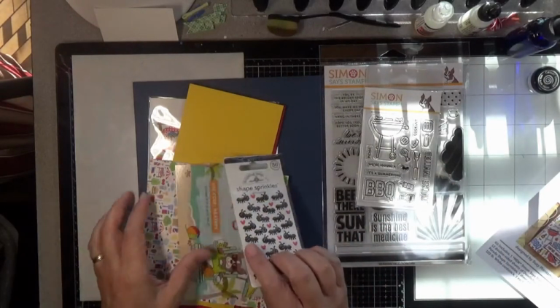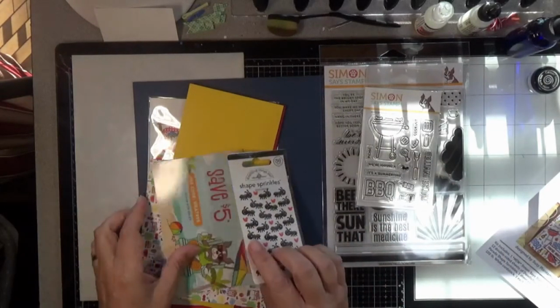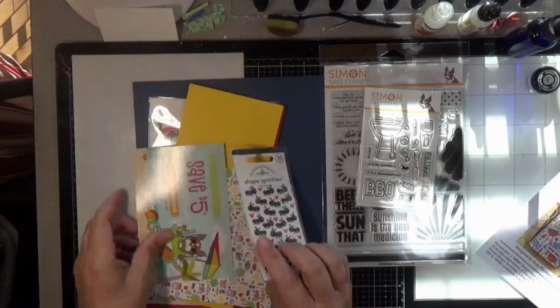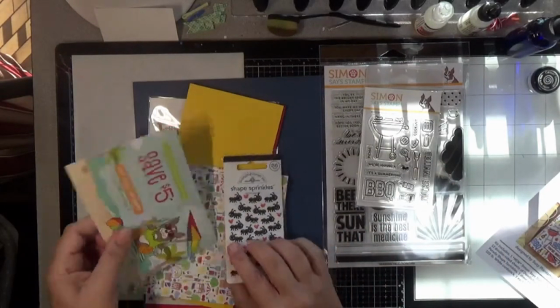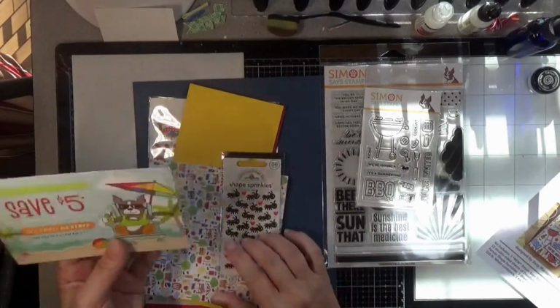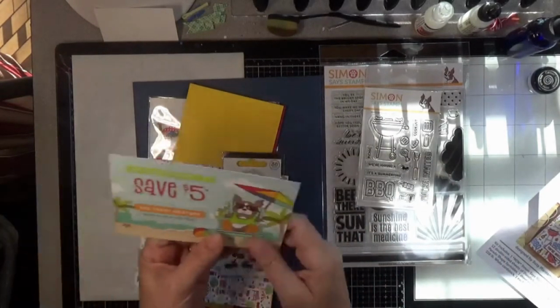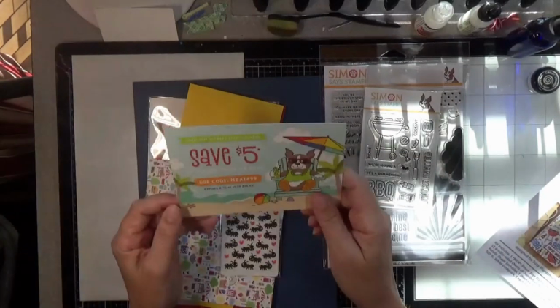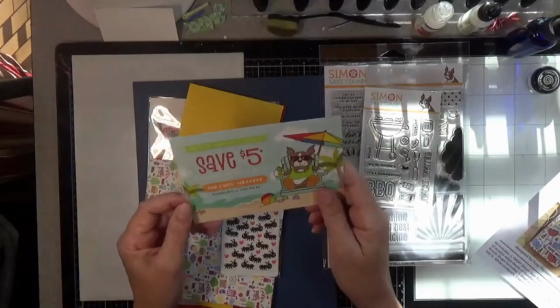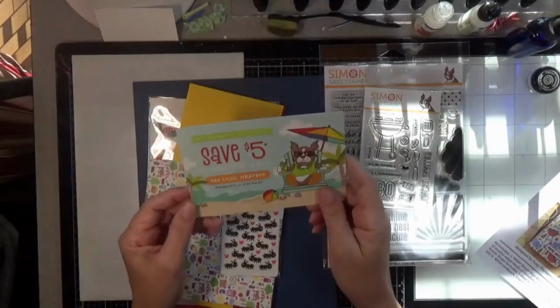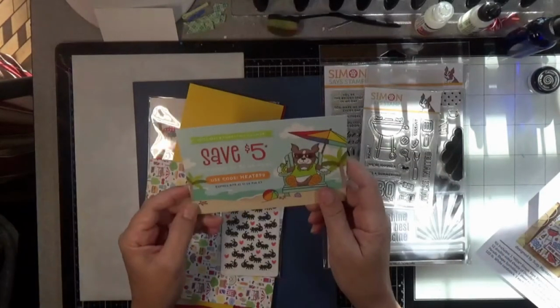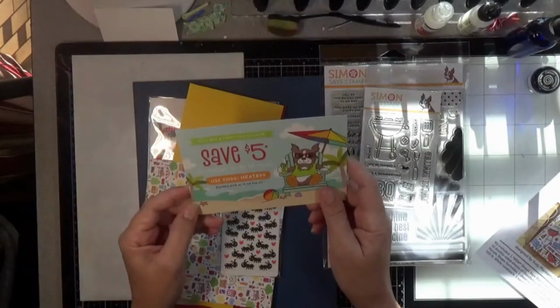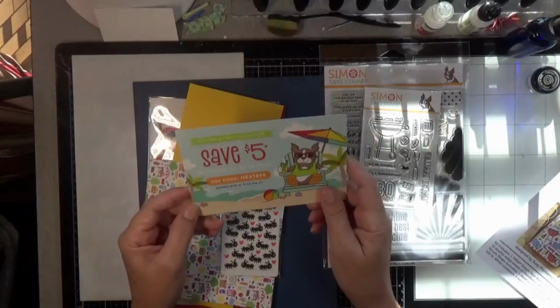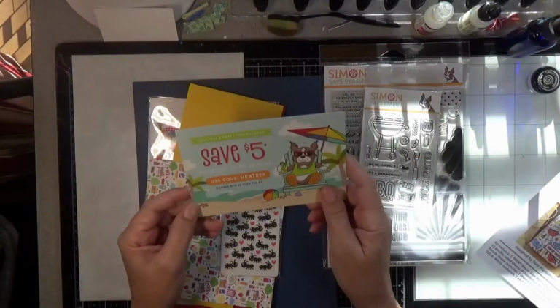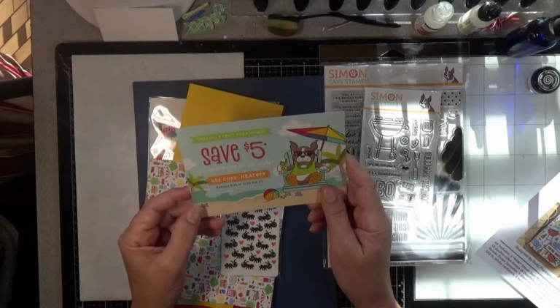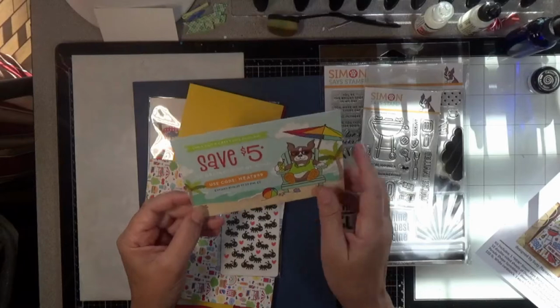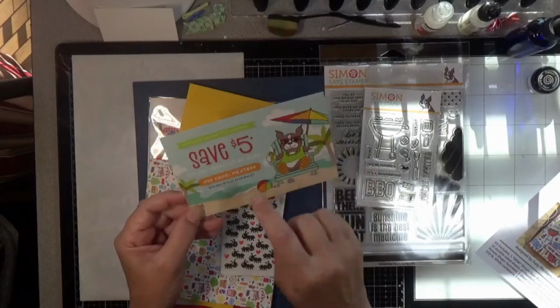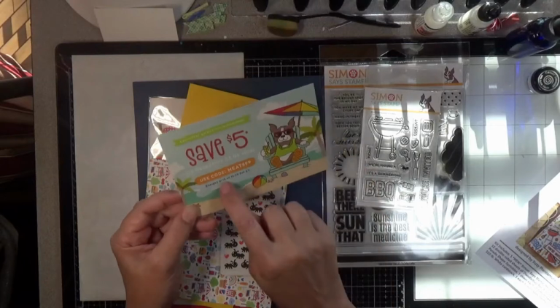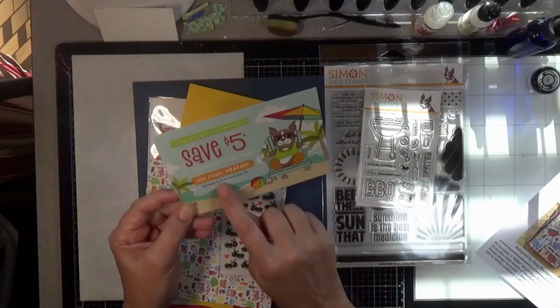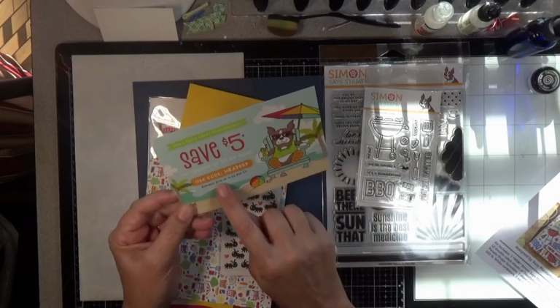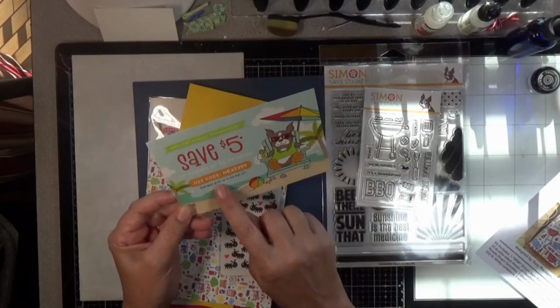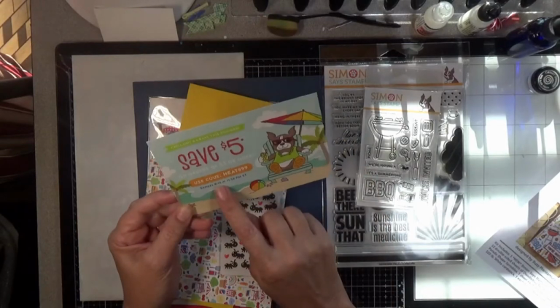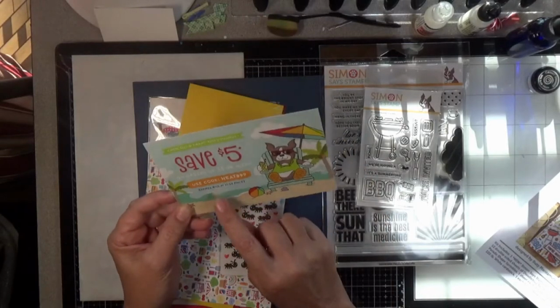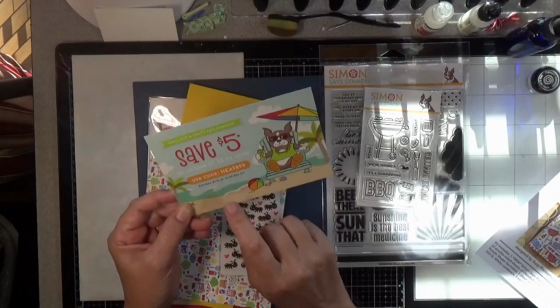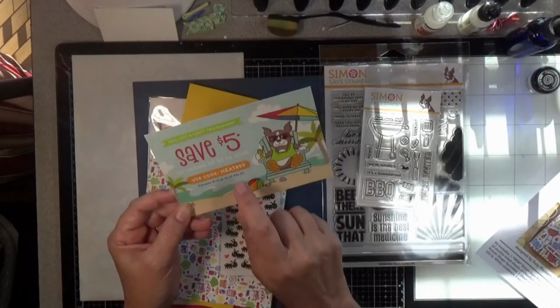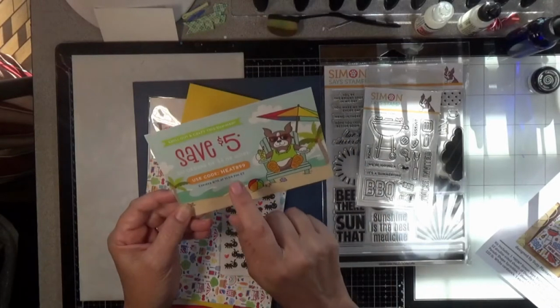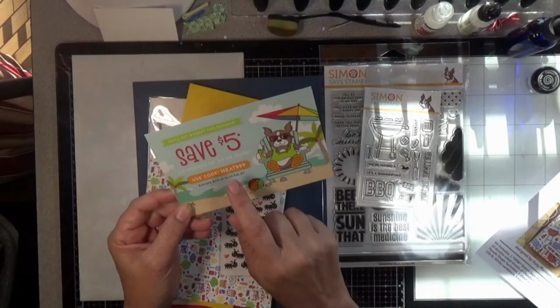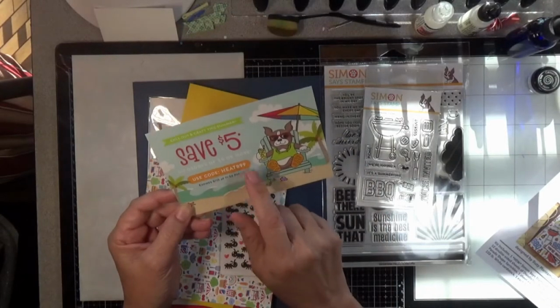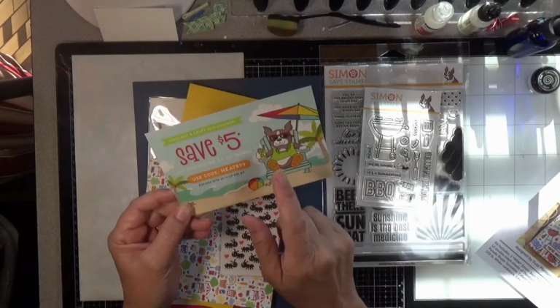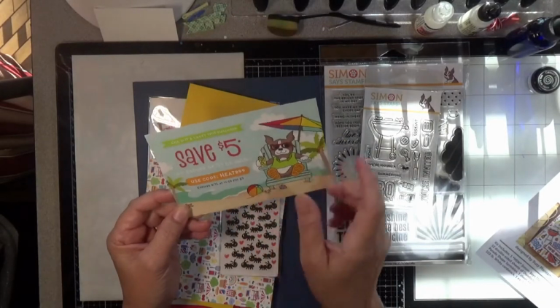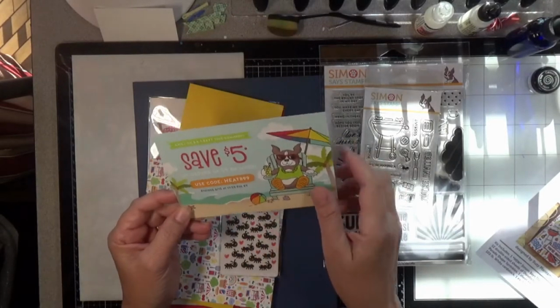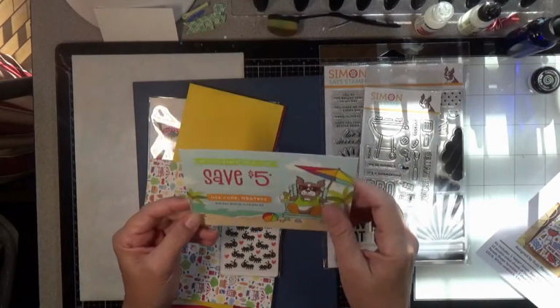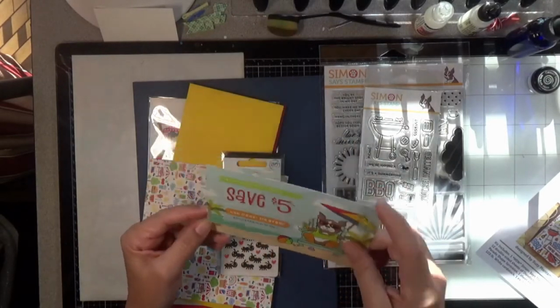Here's your $5 off coupon — this is good till August 15th. Heat is $8.99.